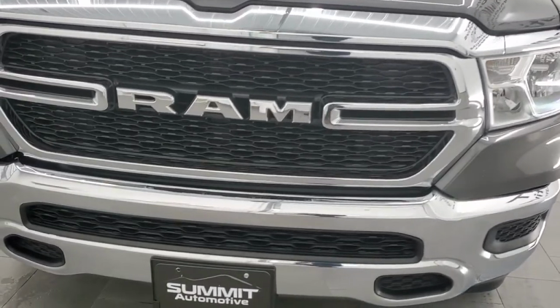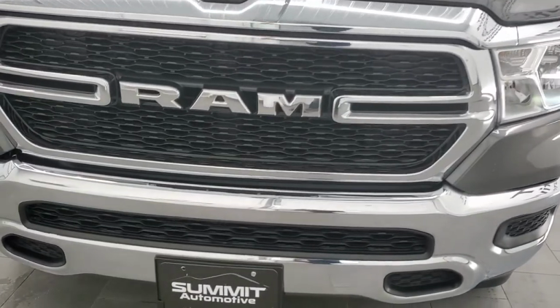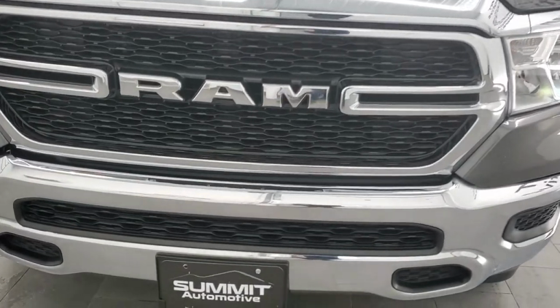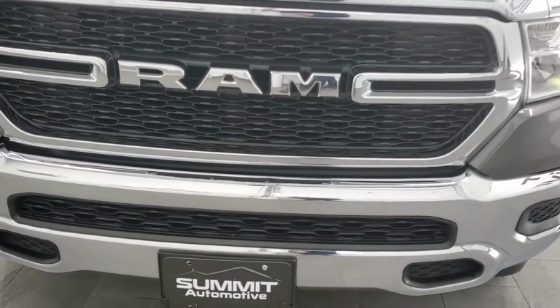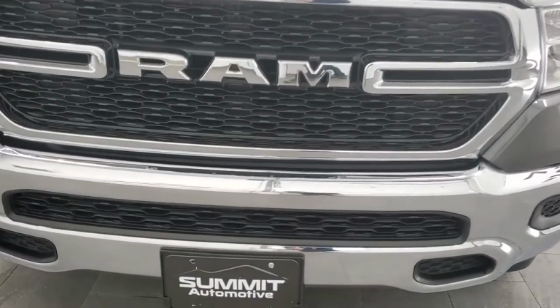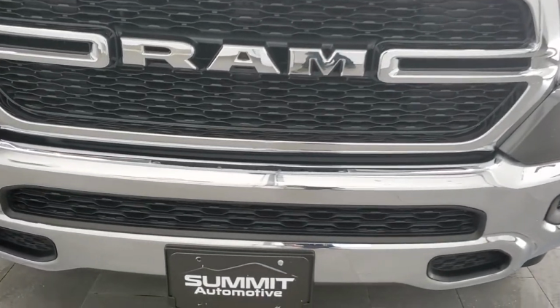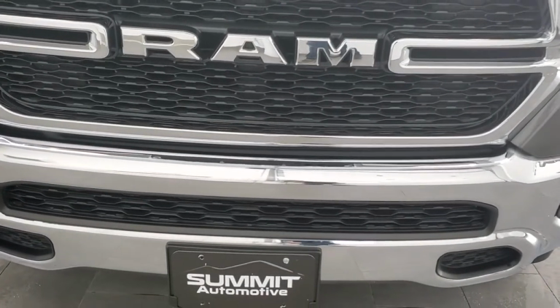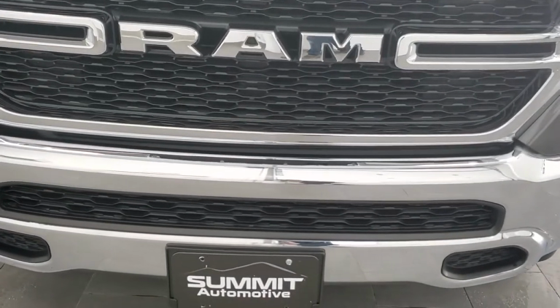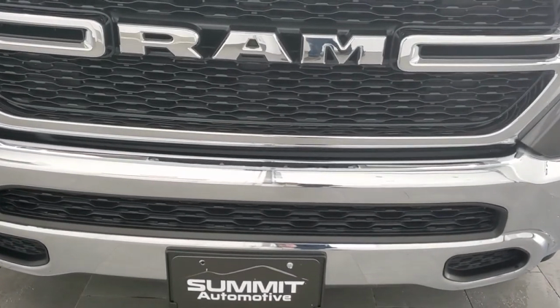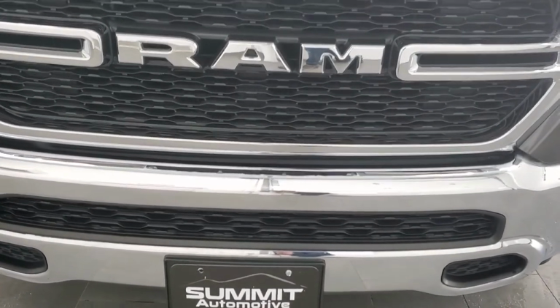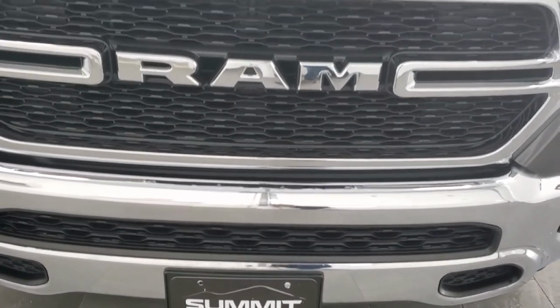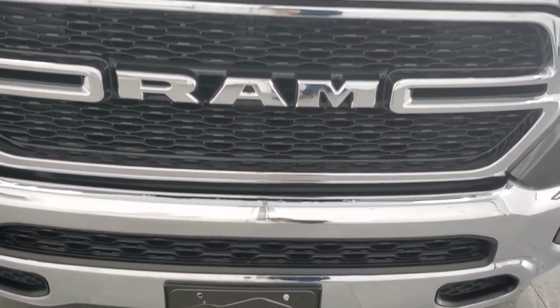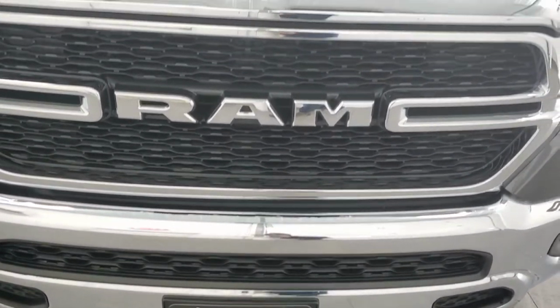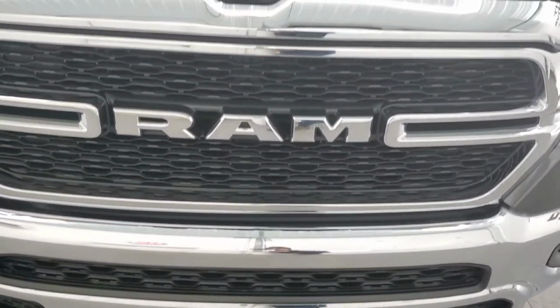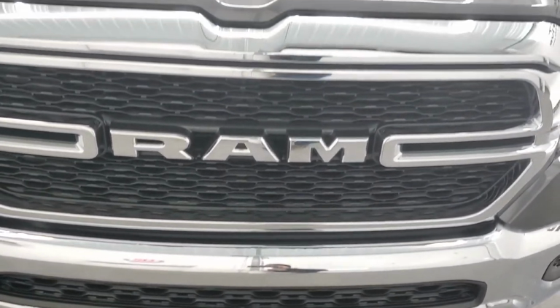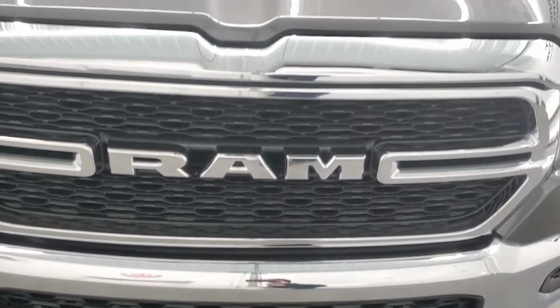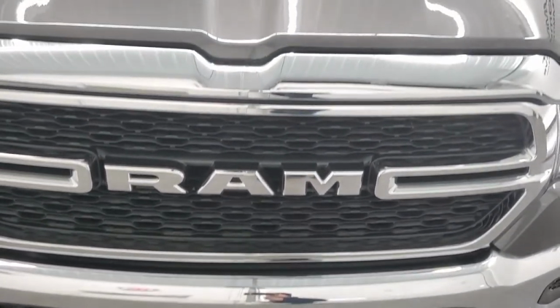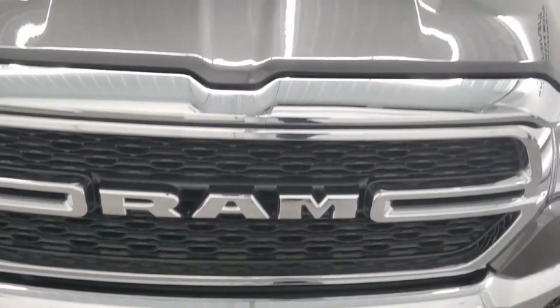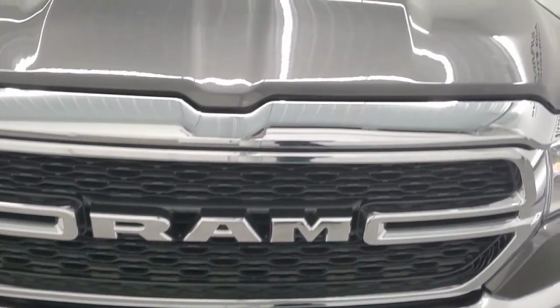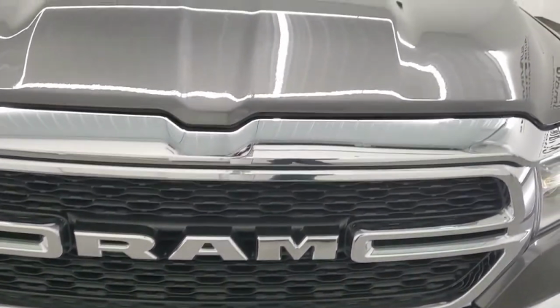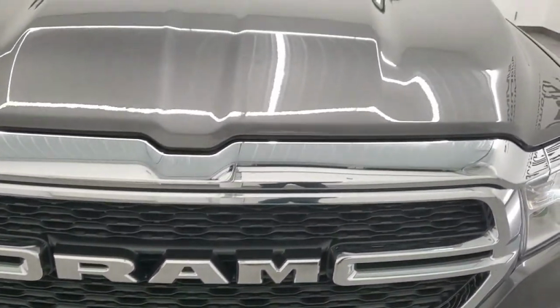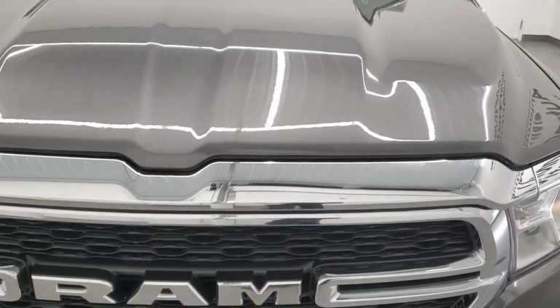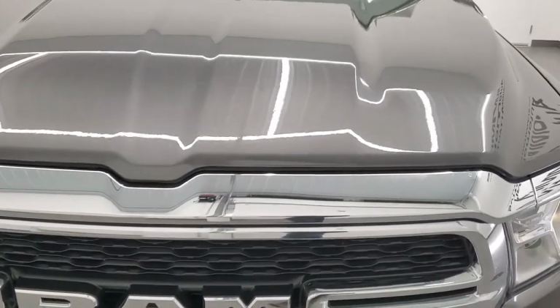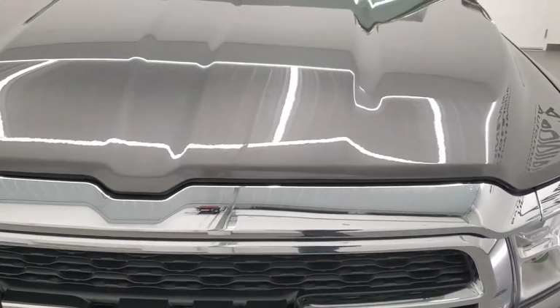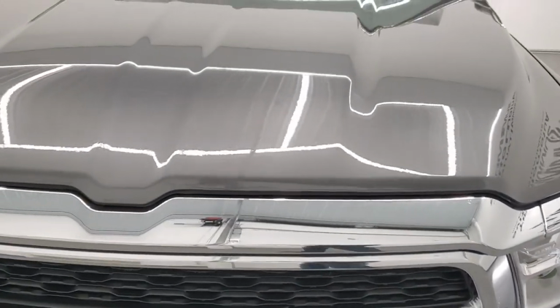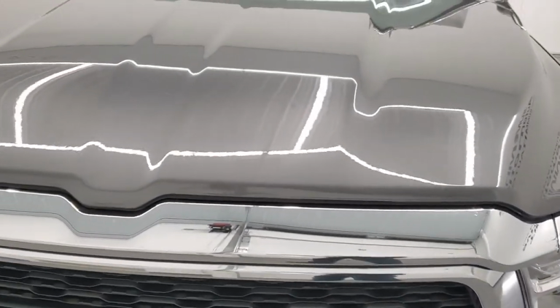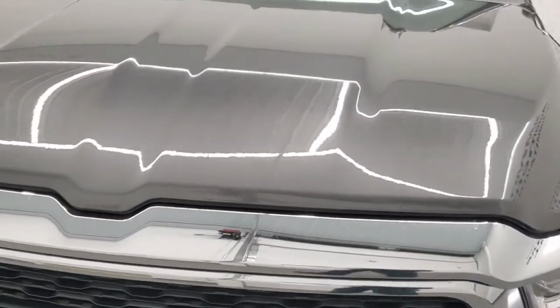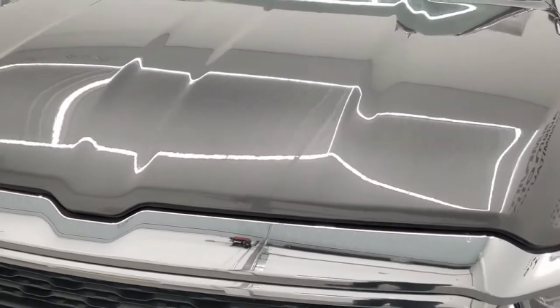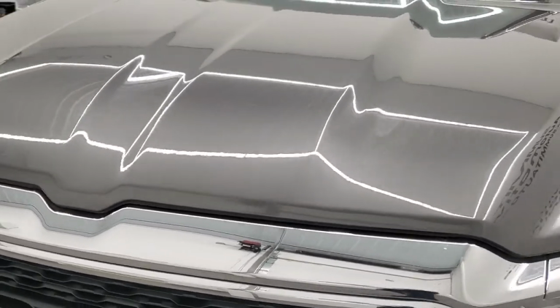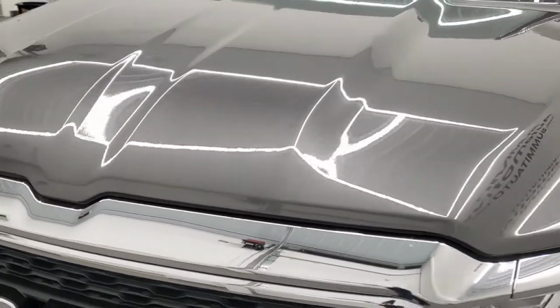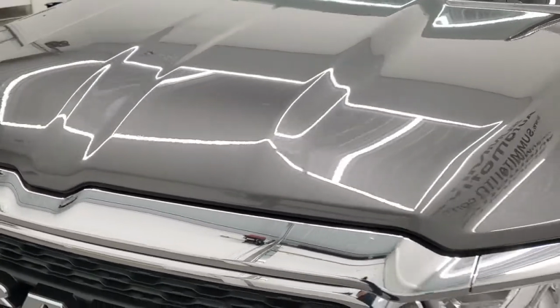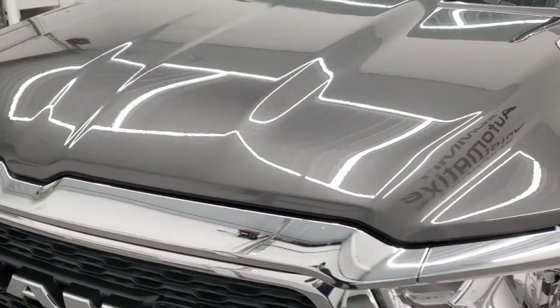We're going to go inside, underneath, all the way around, under the hood, and start it up in this video.